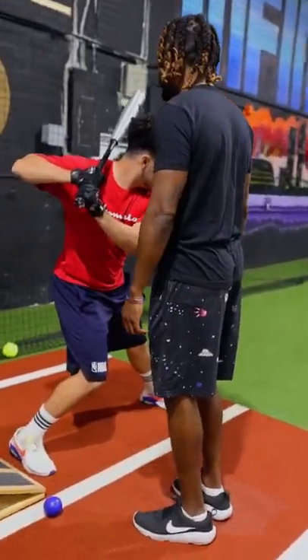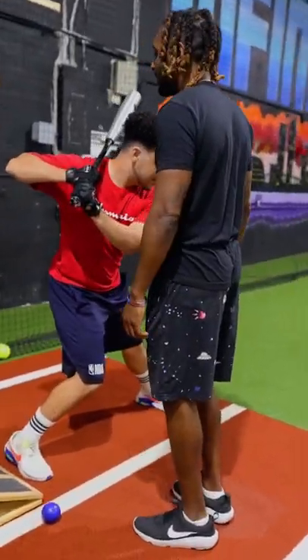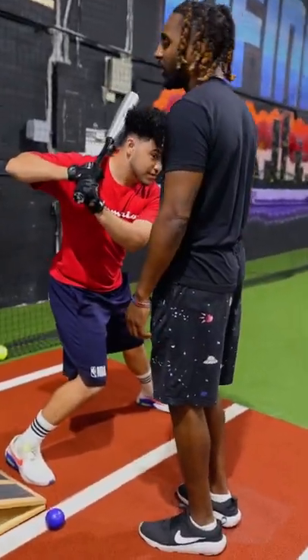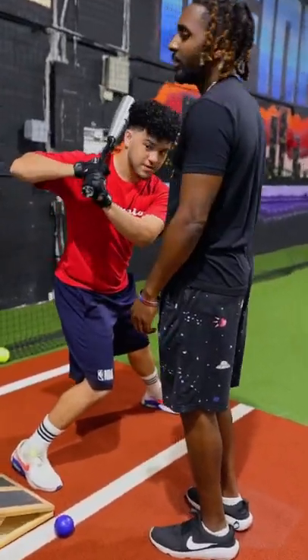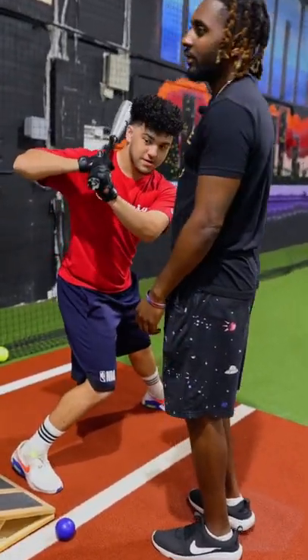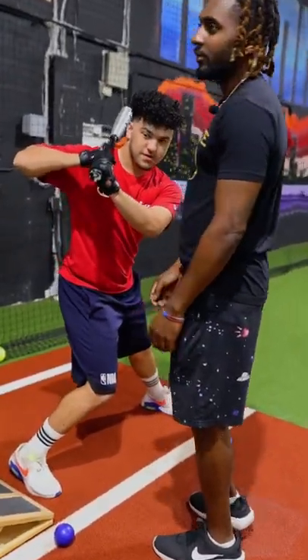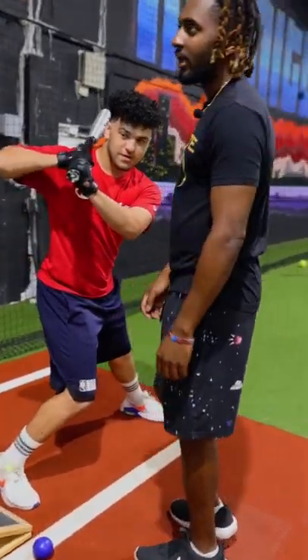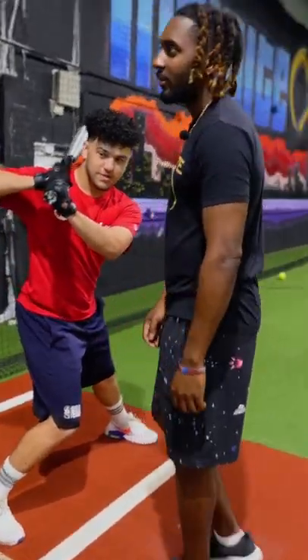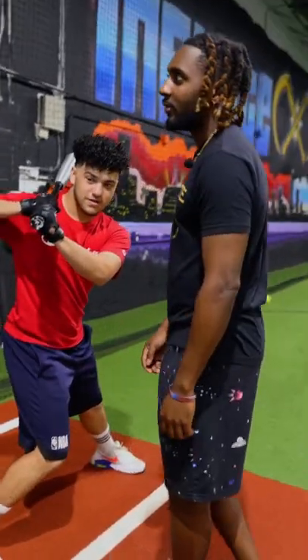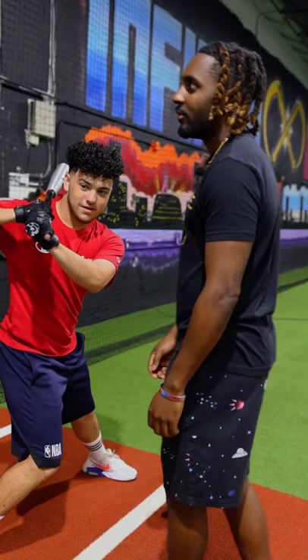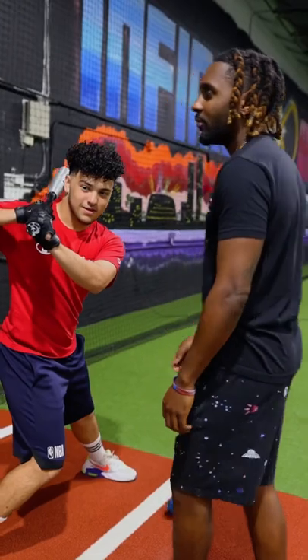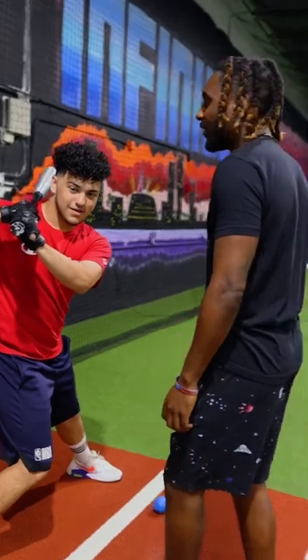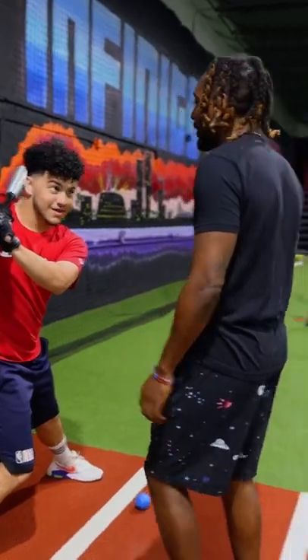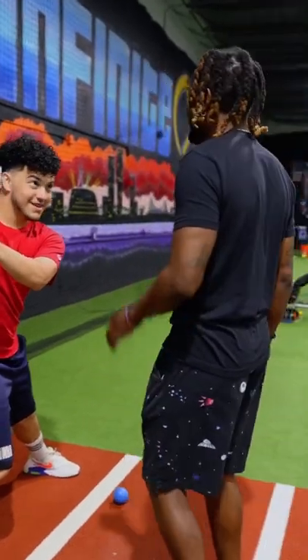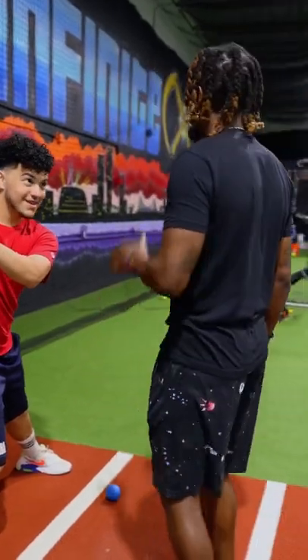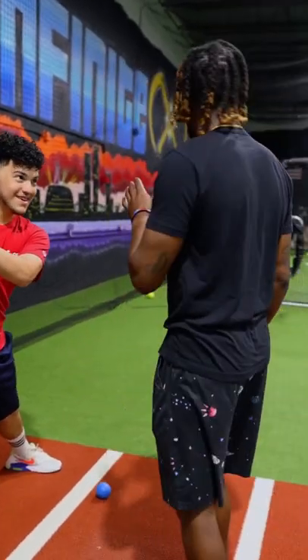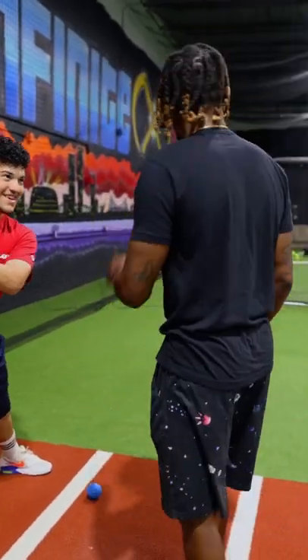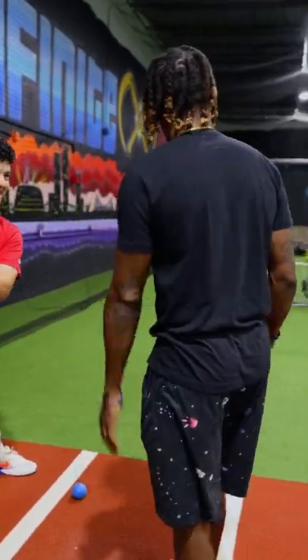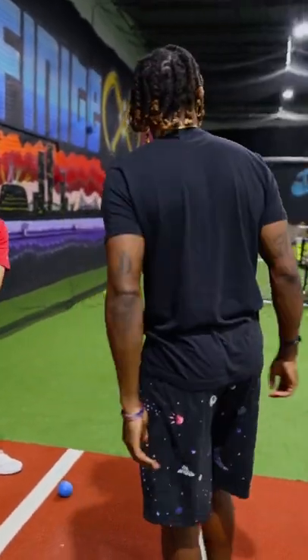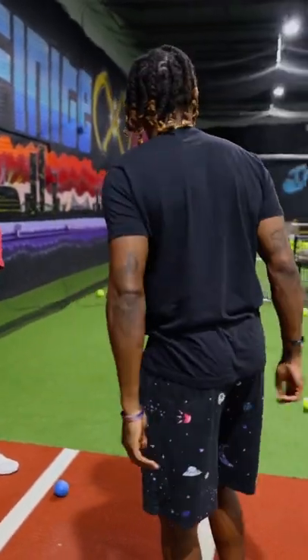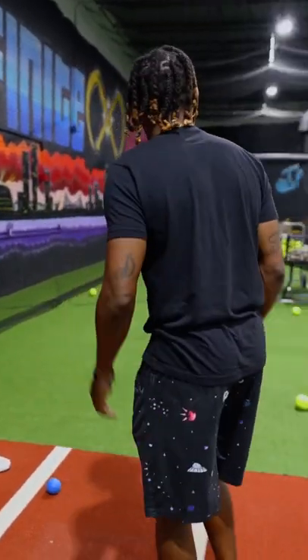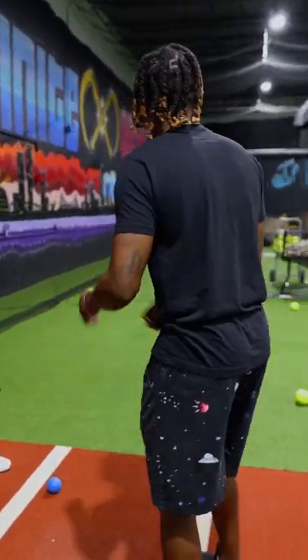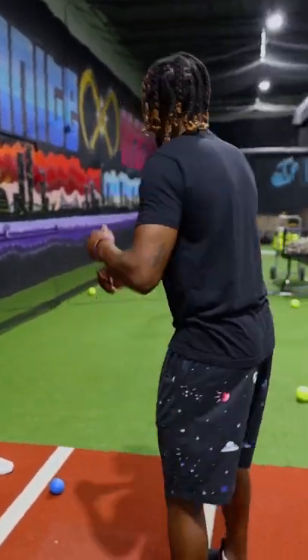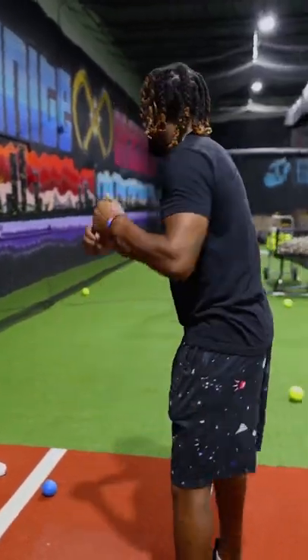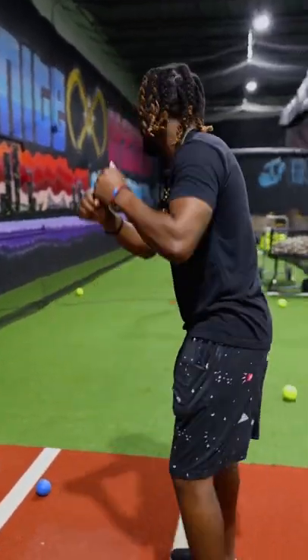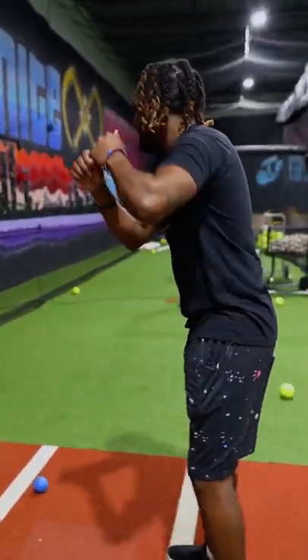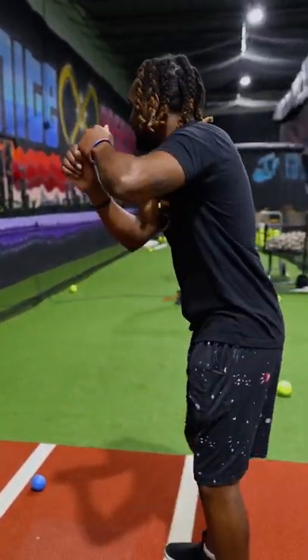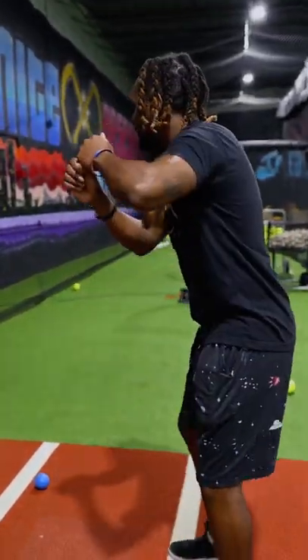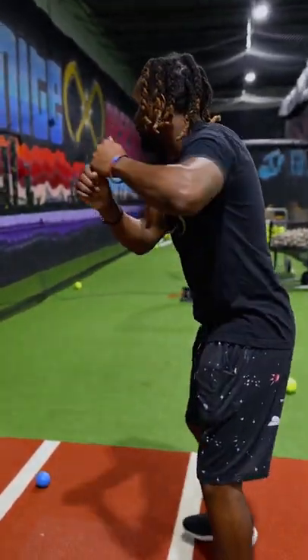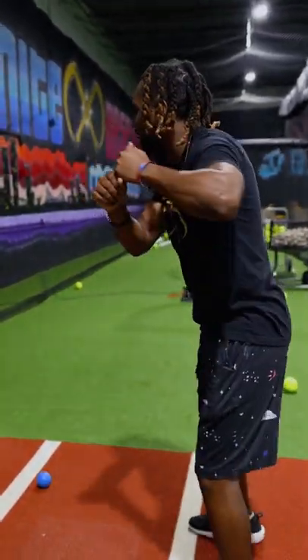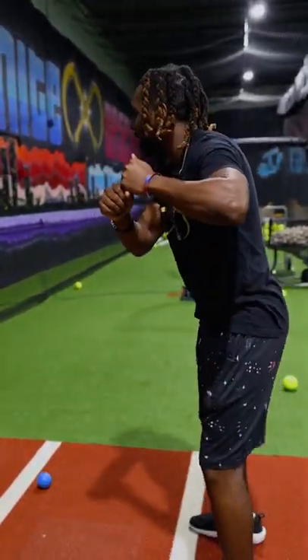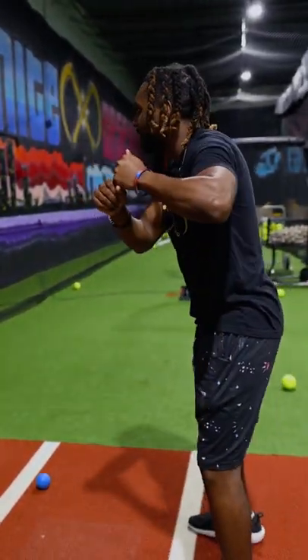Don't tell me that's your scap load. That's all you got right here?